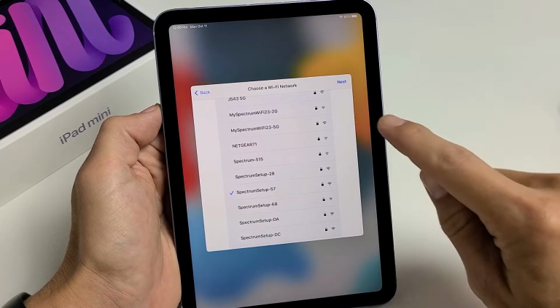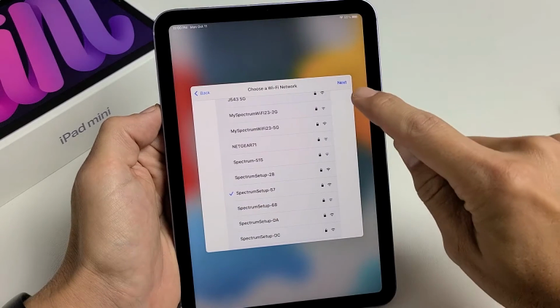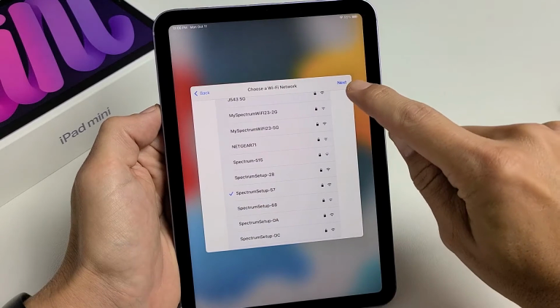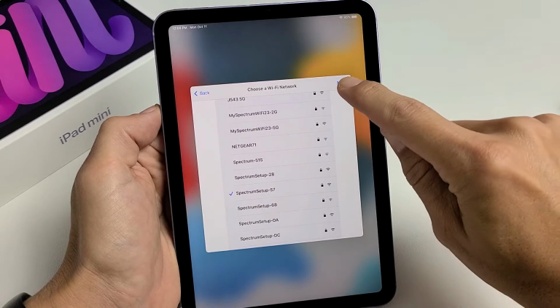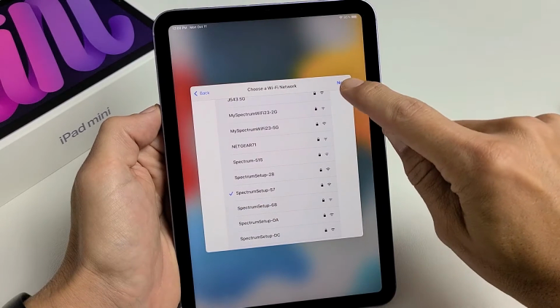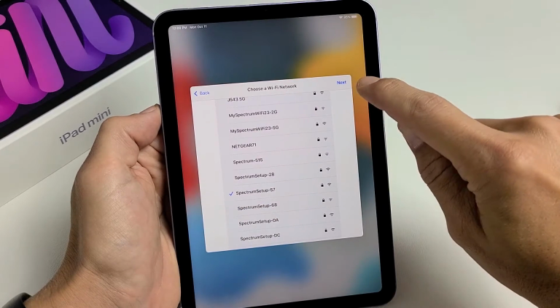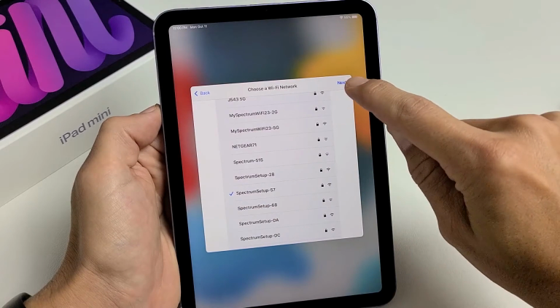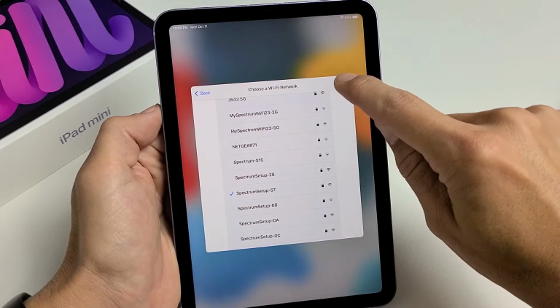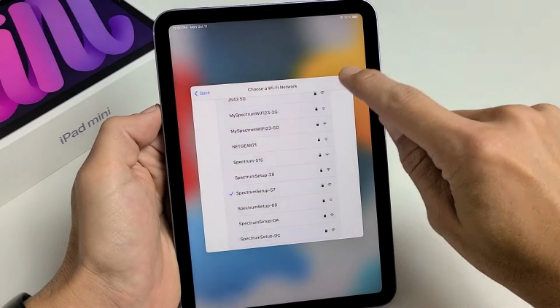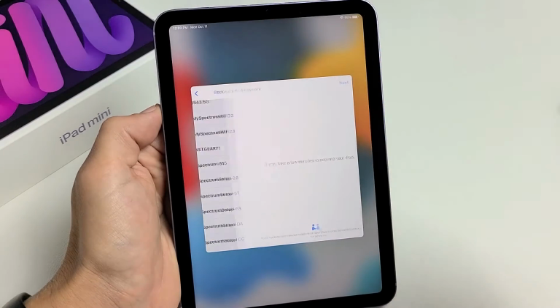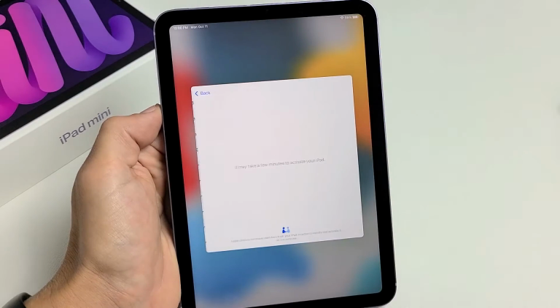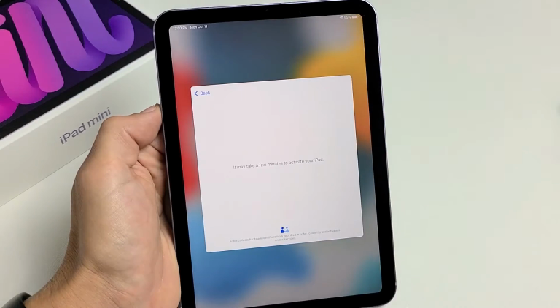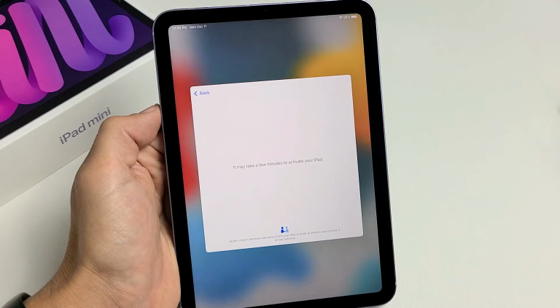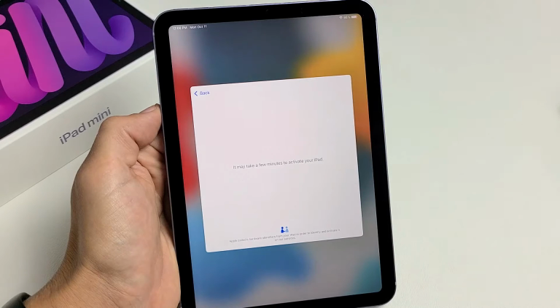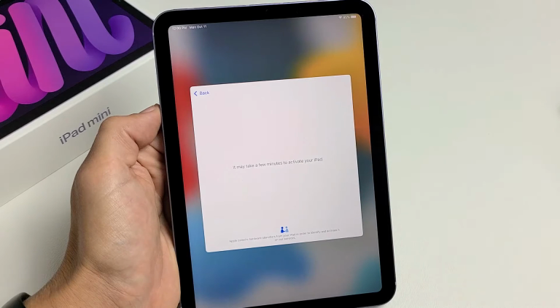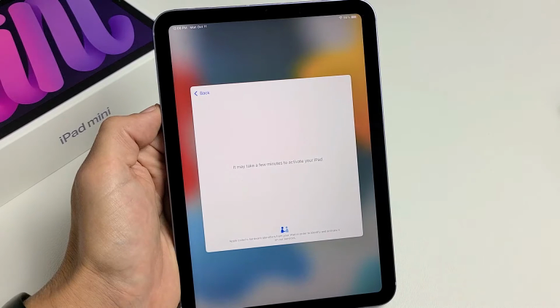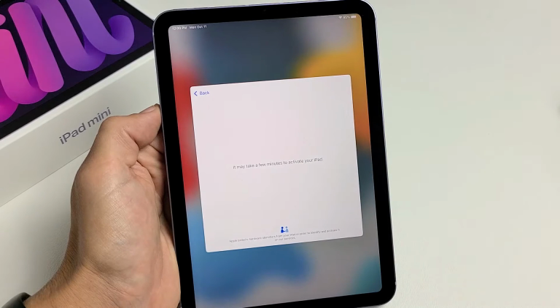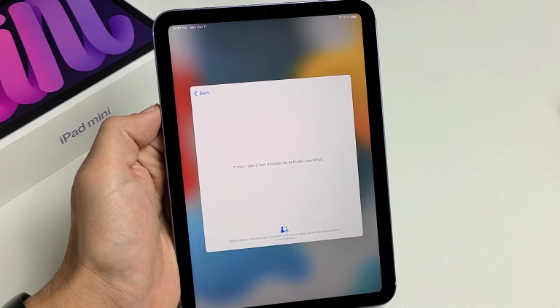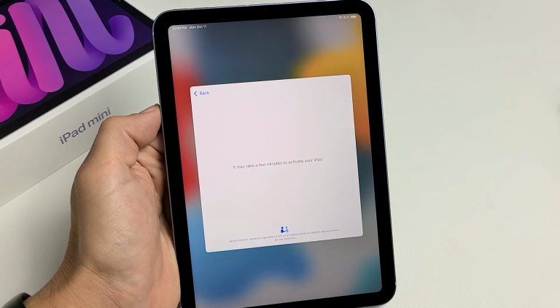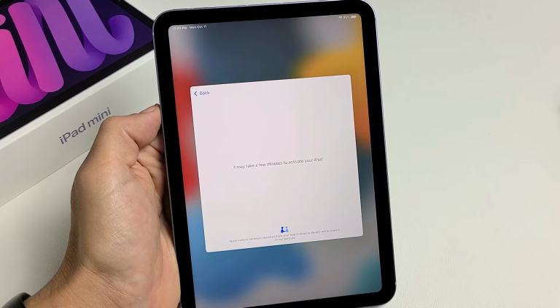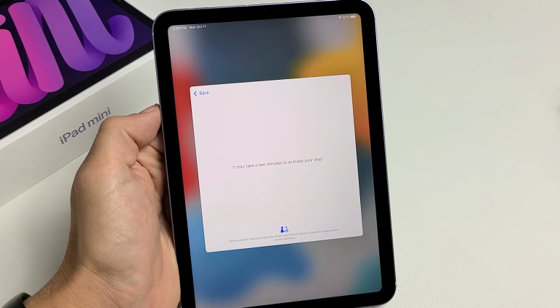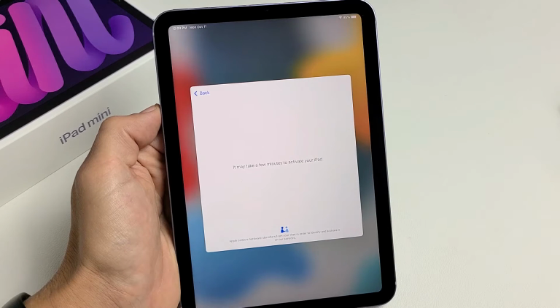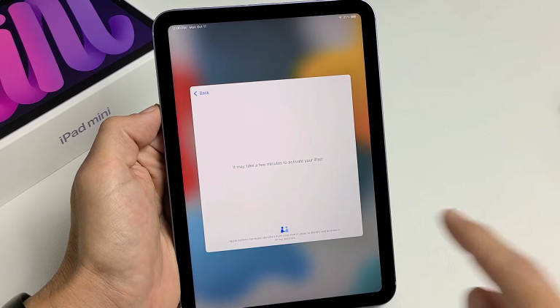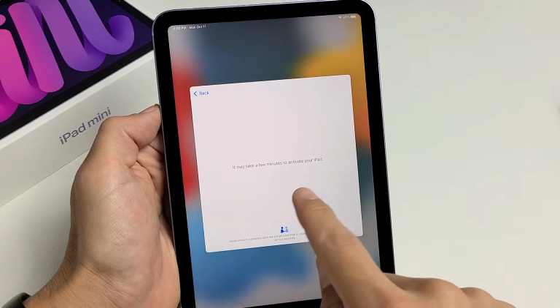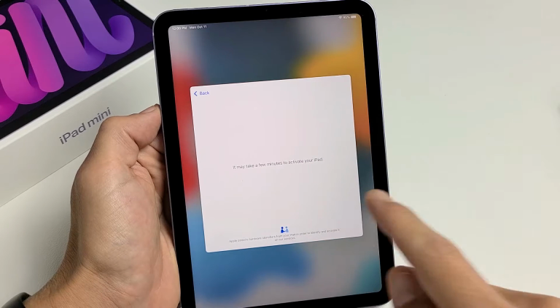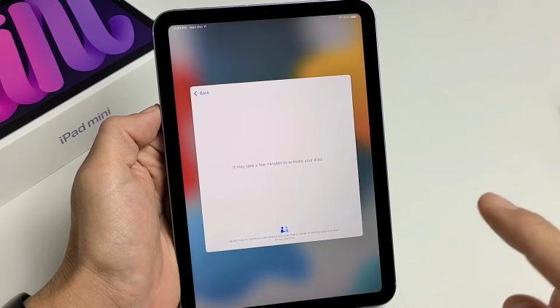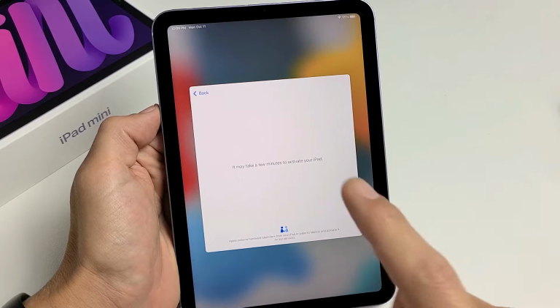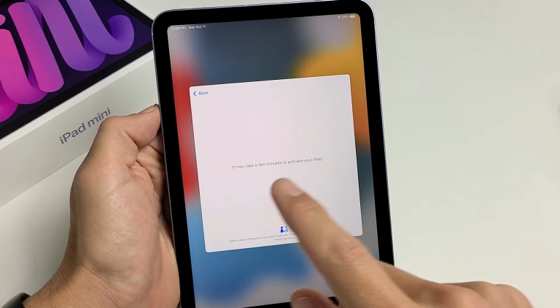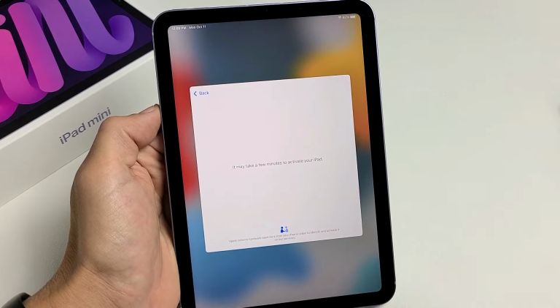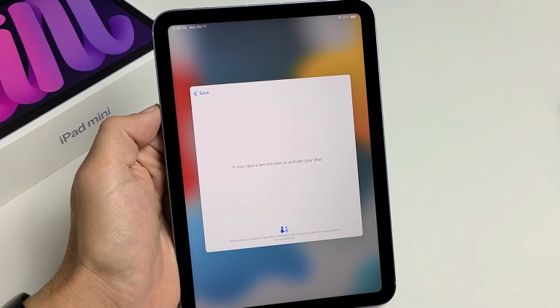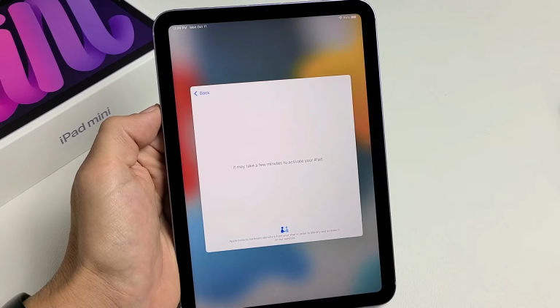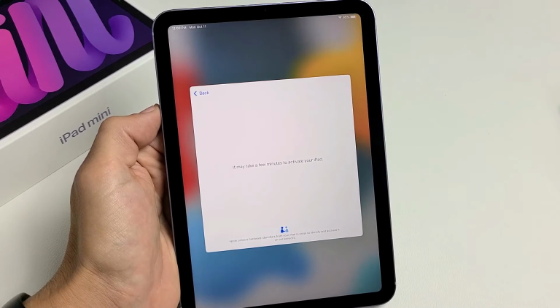Now go ahead and tap on next up here. It may take a few minutes to activate your iPad, so be patient here.